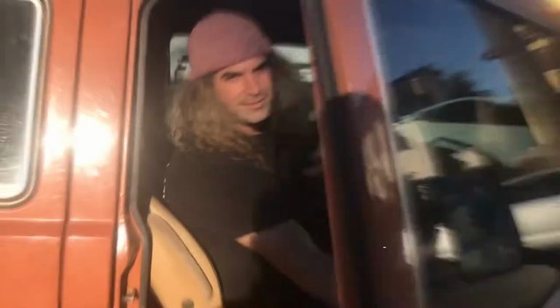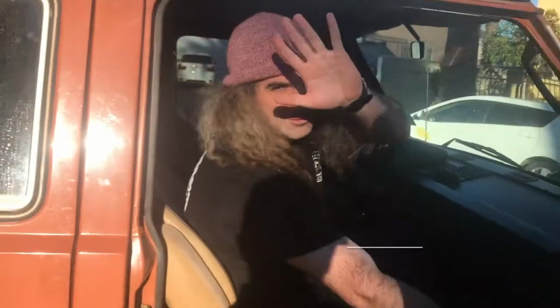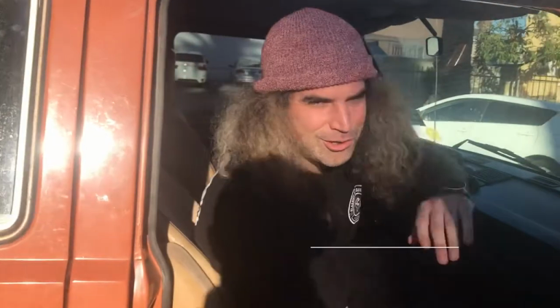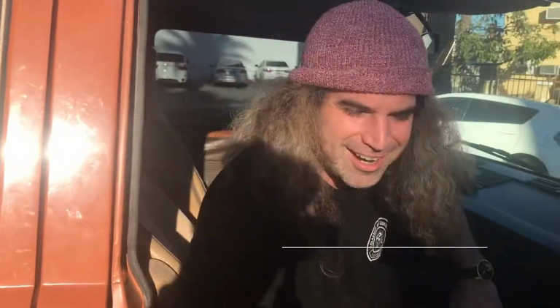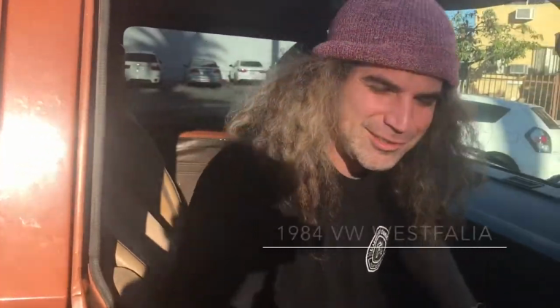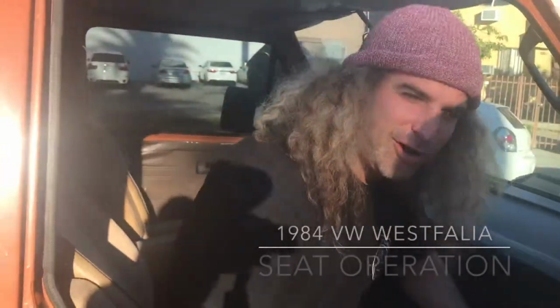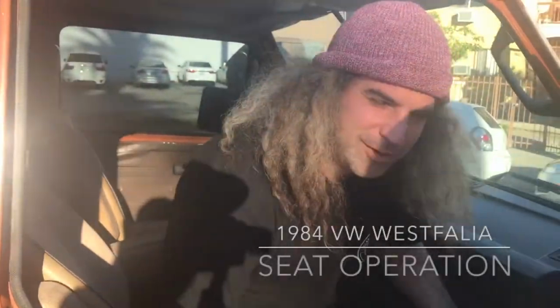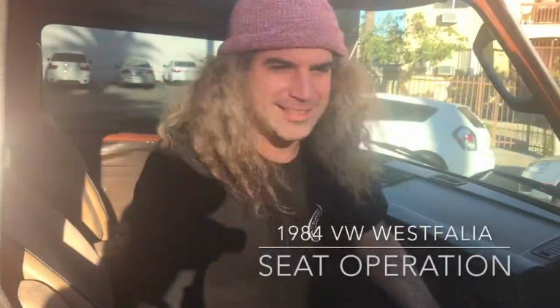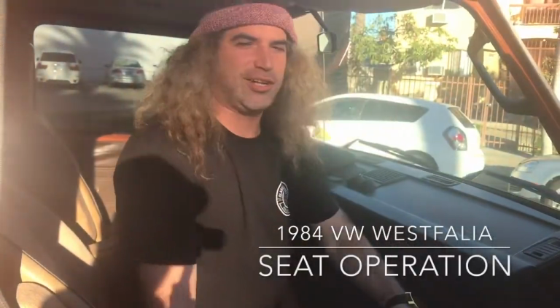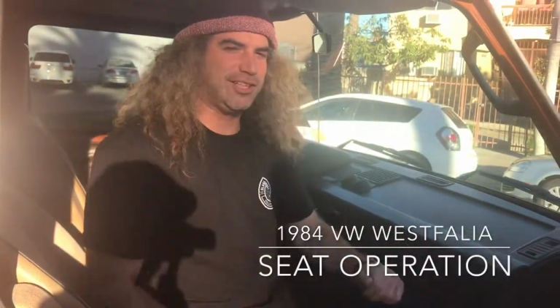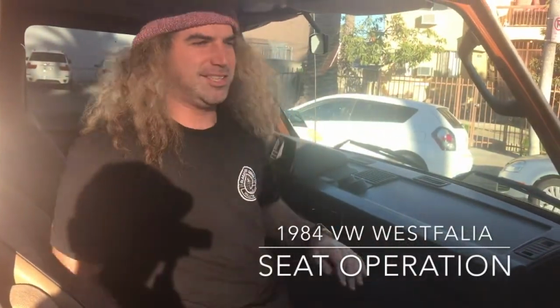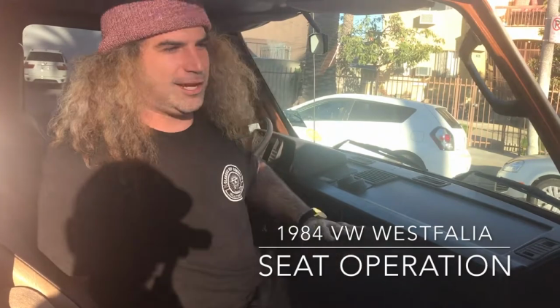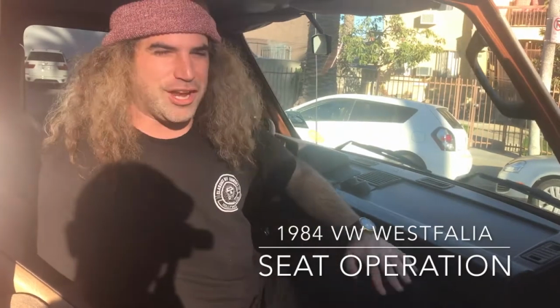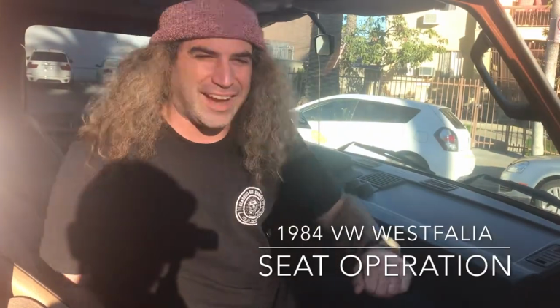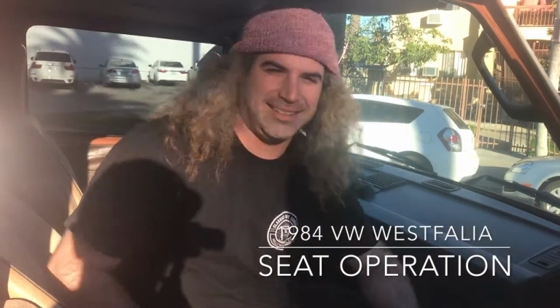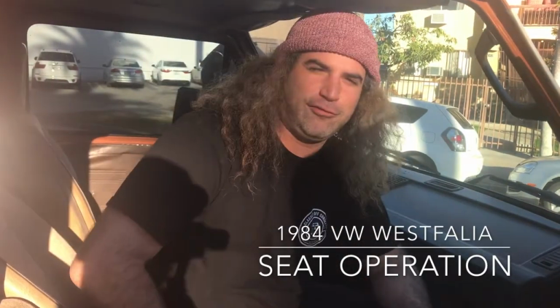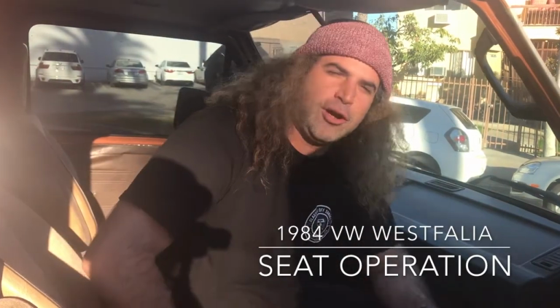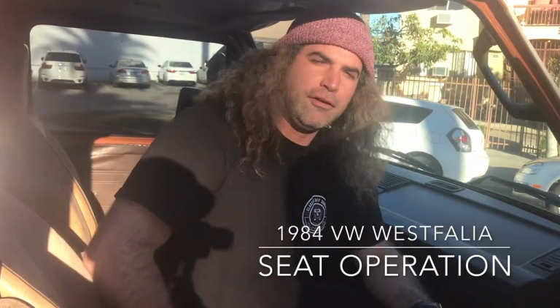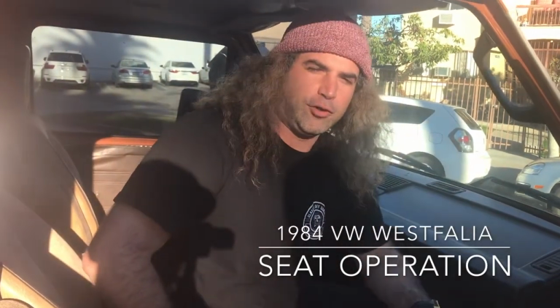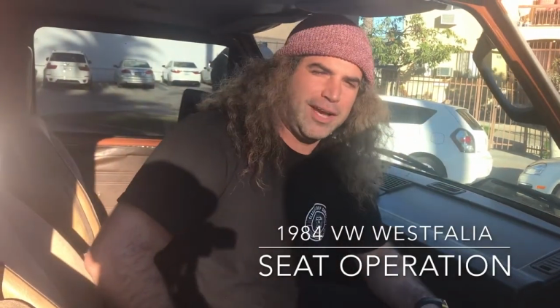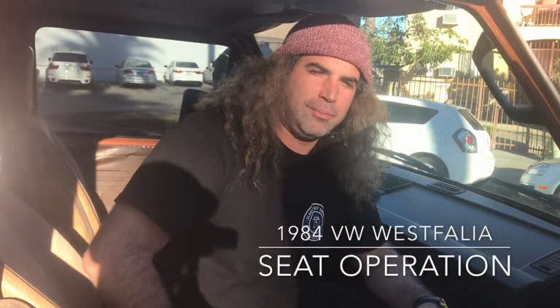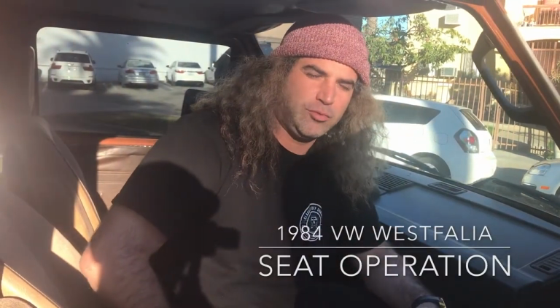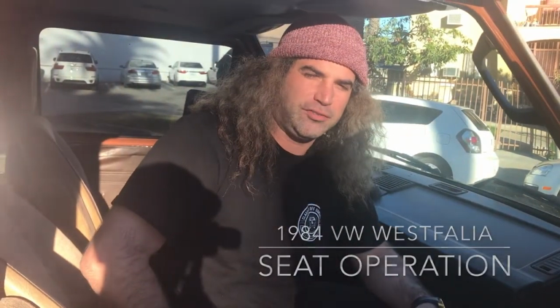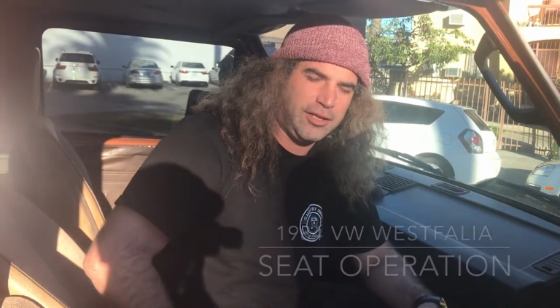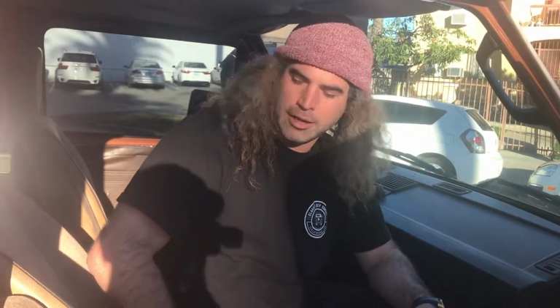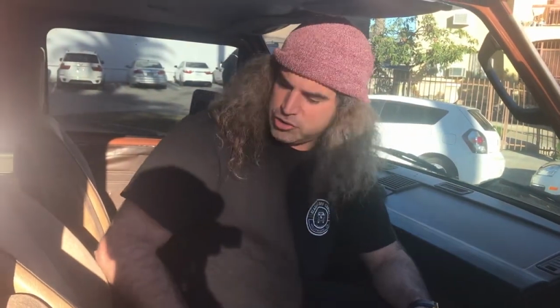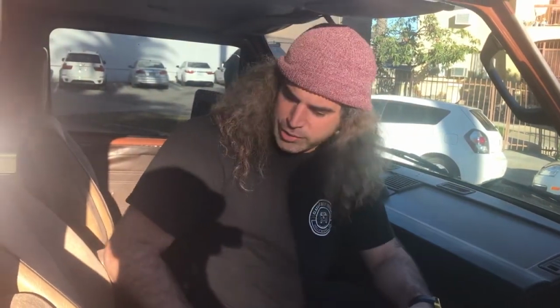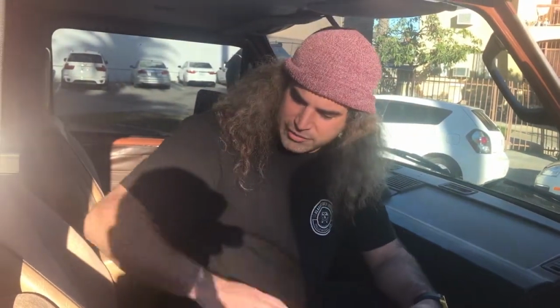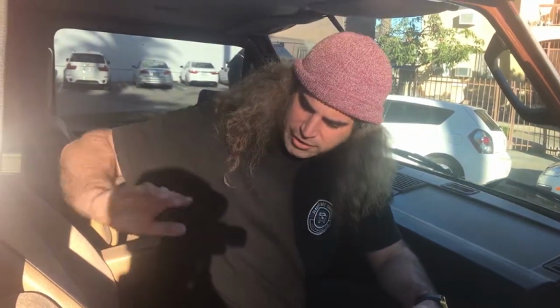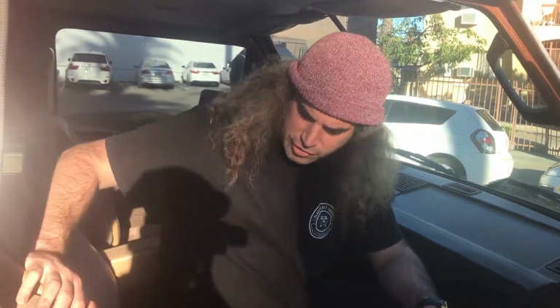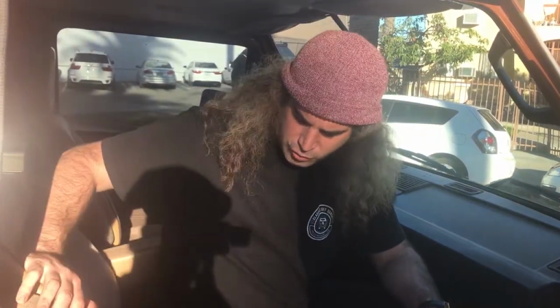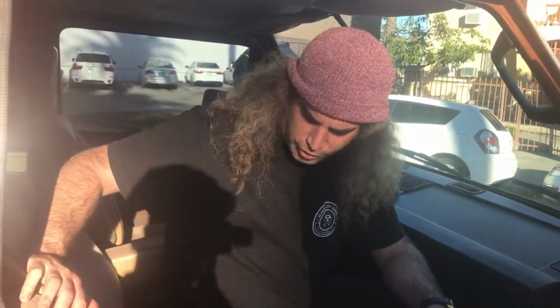Hey, what's going on guys? It's Juan from Classics Off Sunset. Today we're in a 1984 Volkswagen Bus West Volia and I'm going to show you how the seat adjustments work.